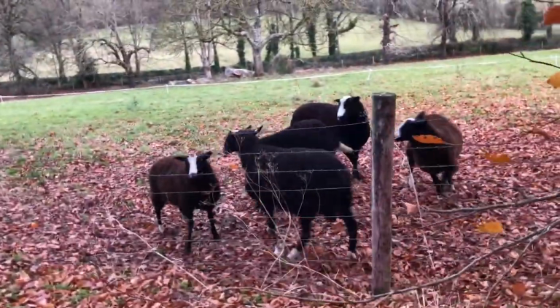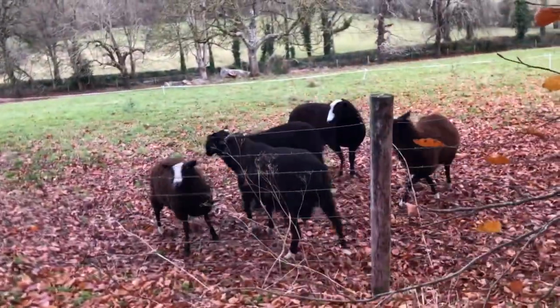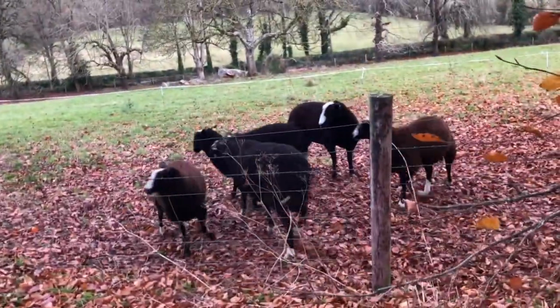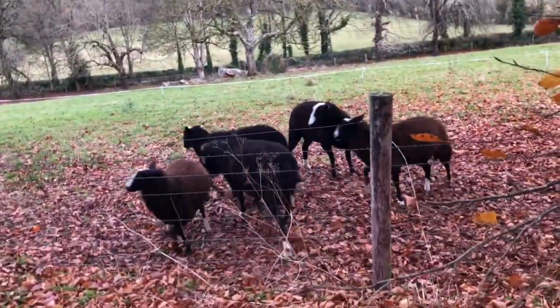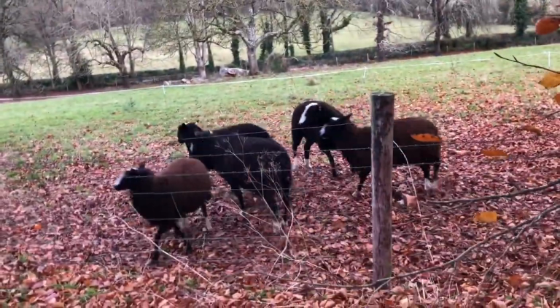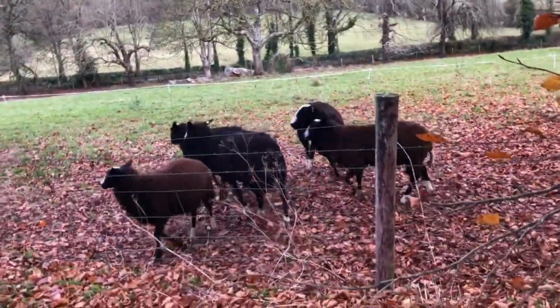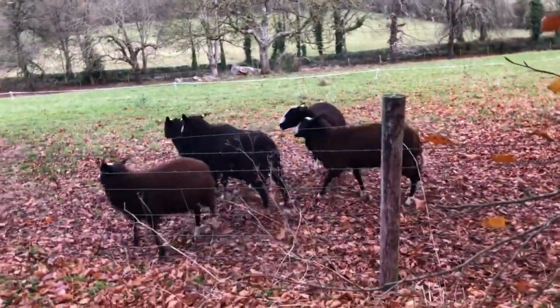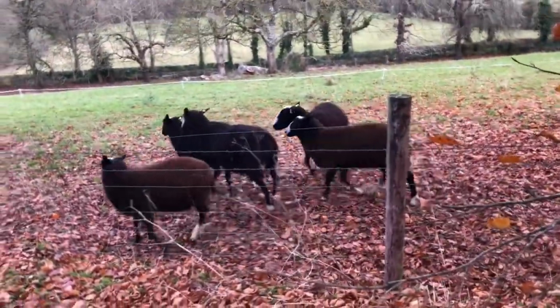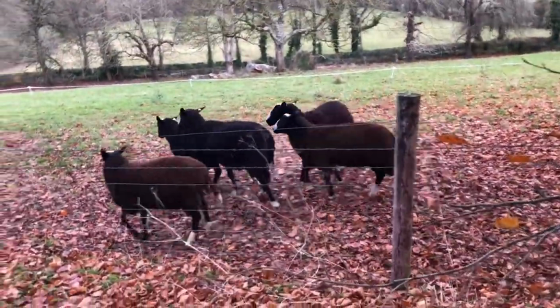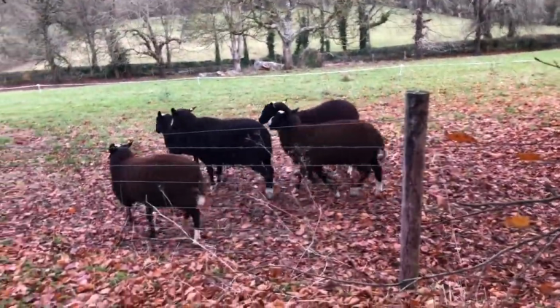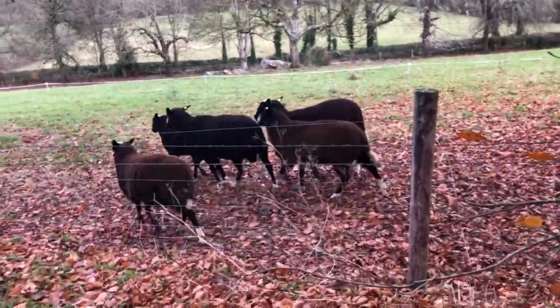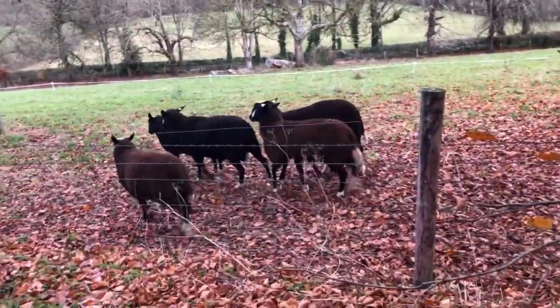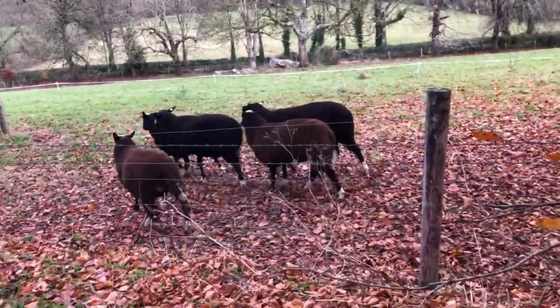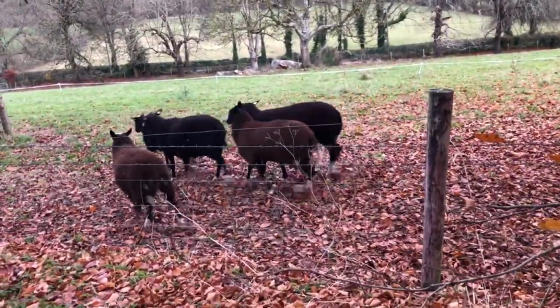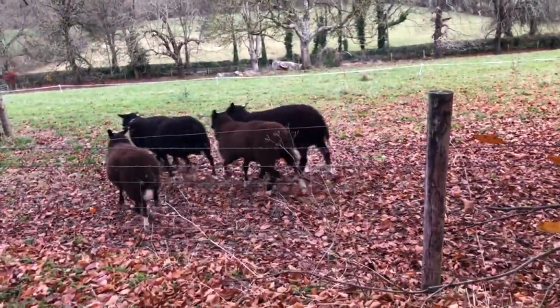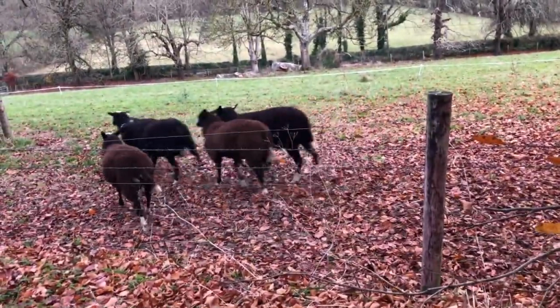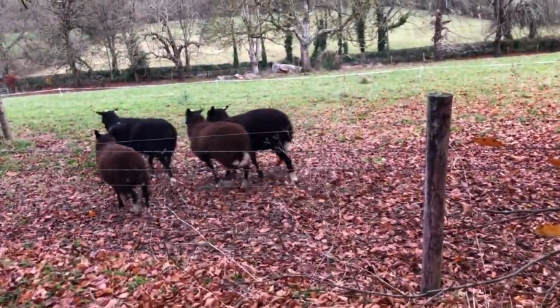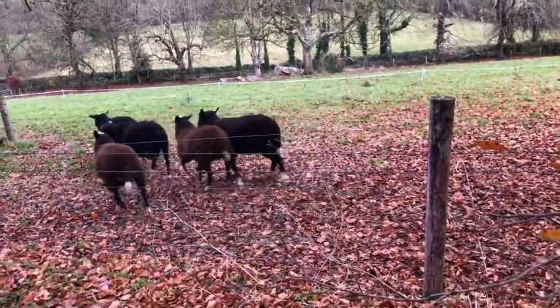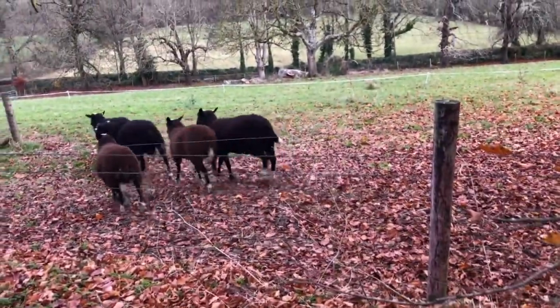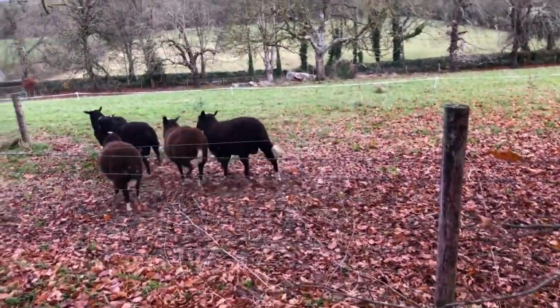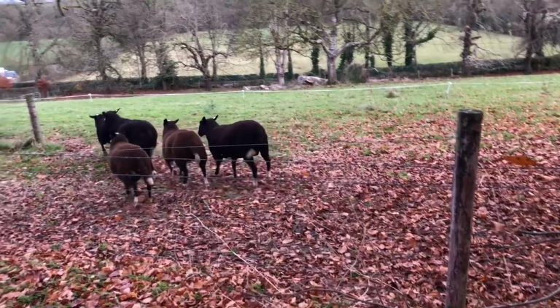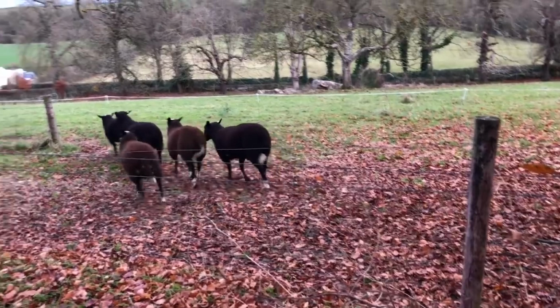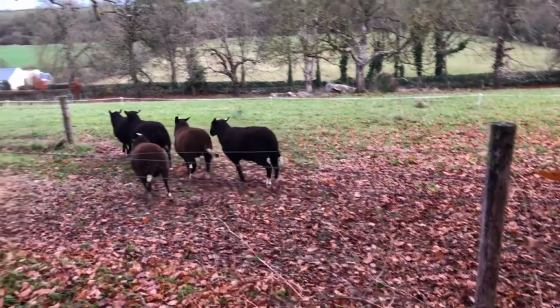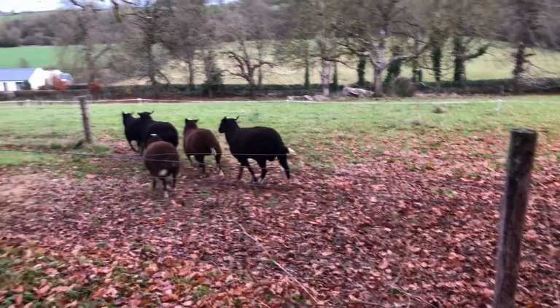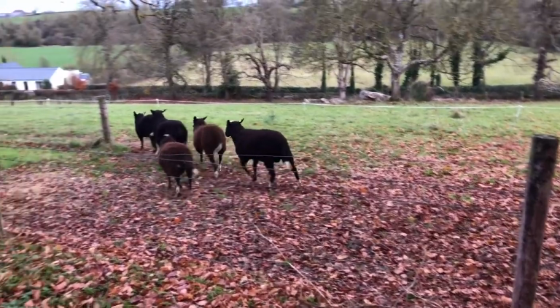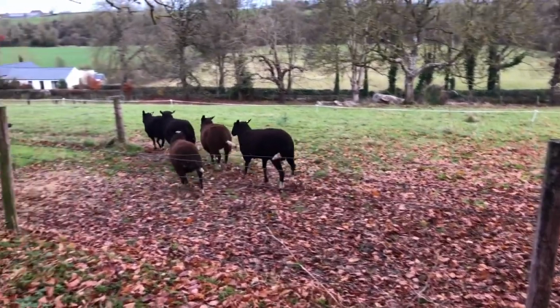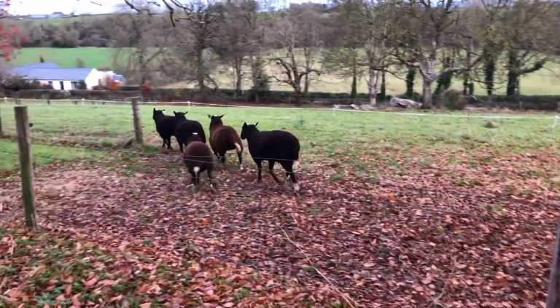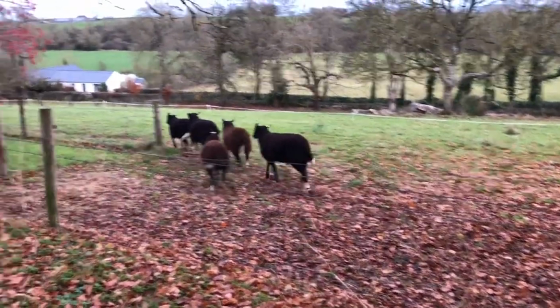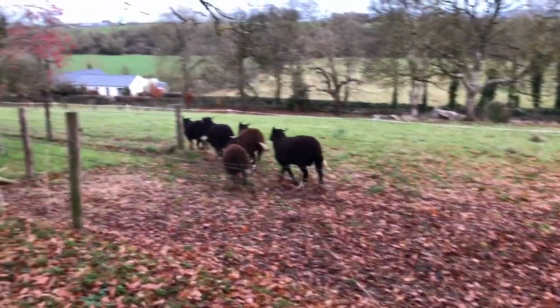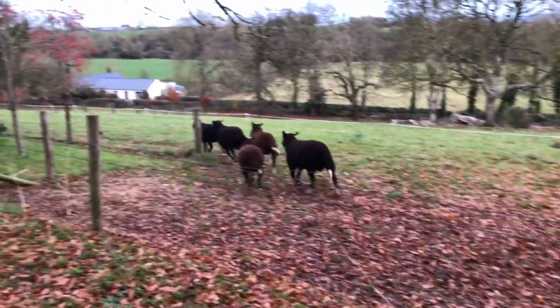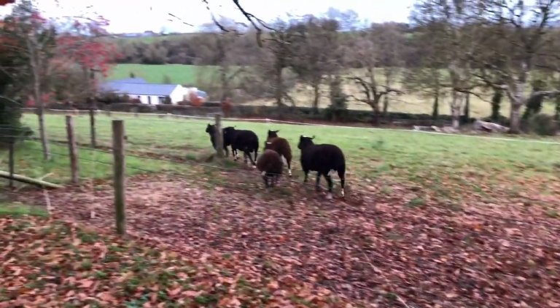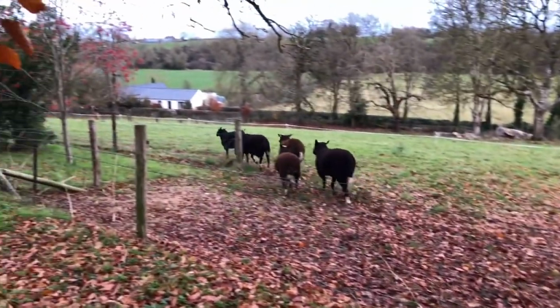So these are the rams — all except the mature one. They're expecting their supper.